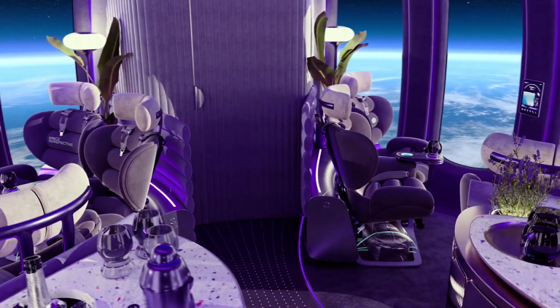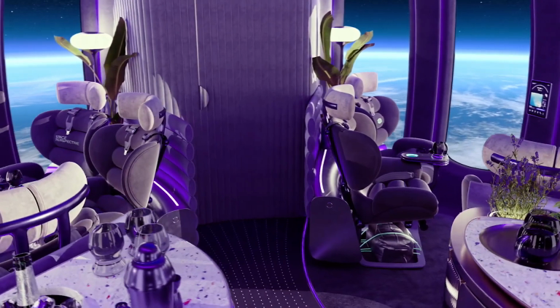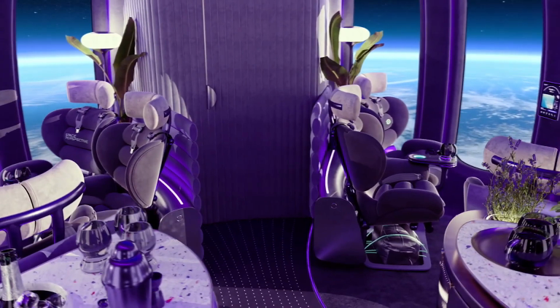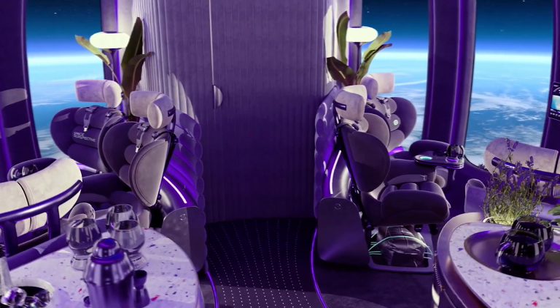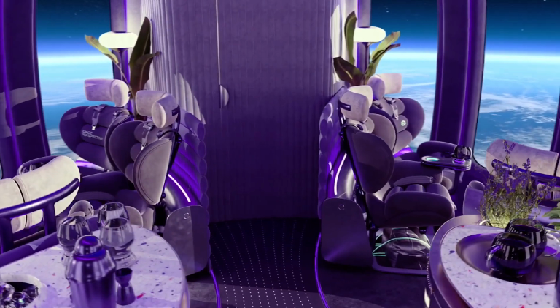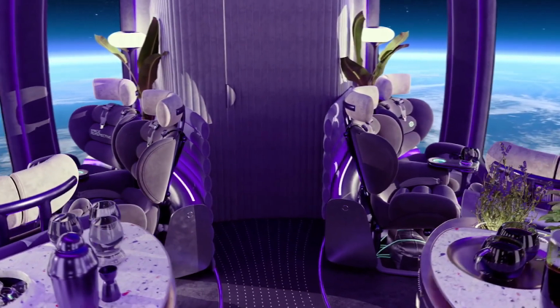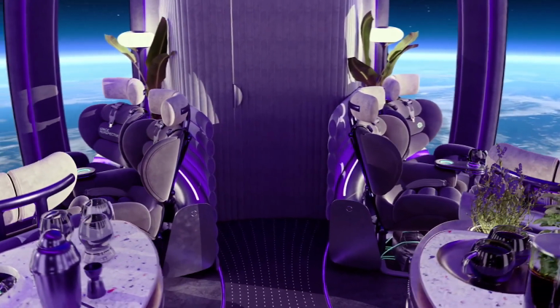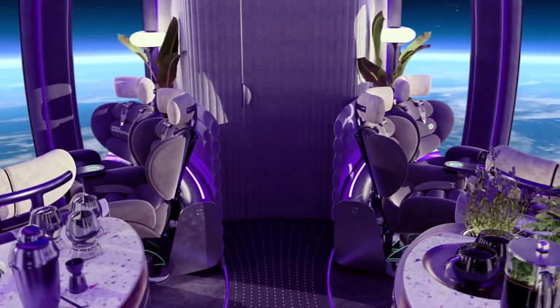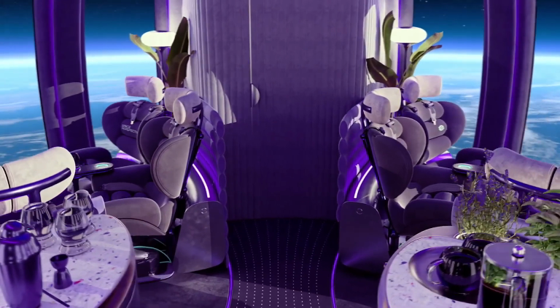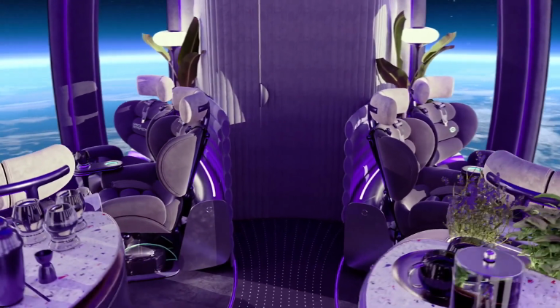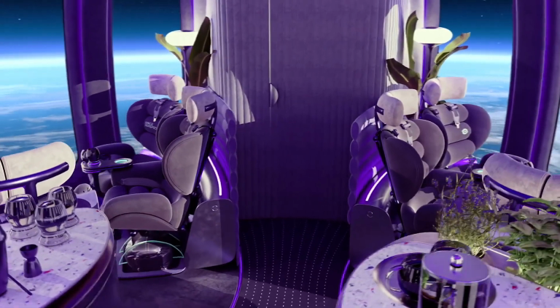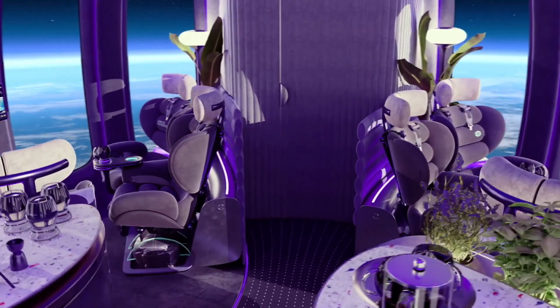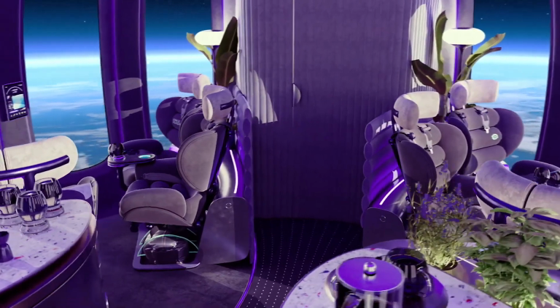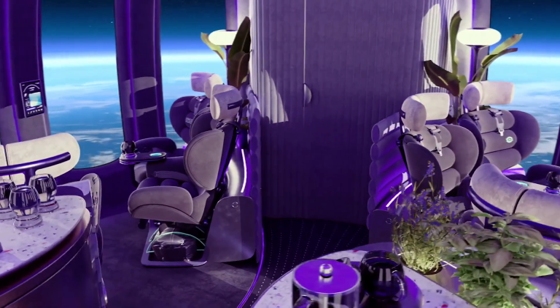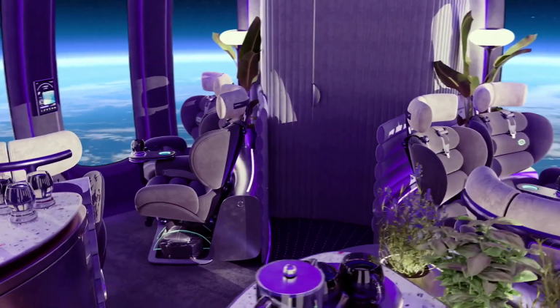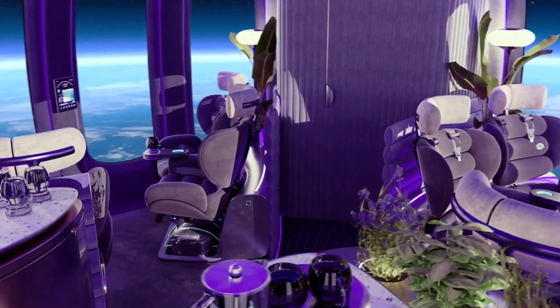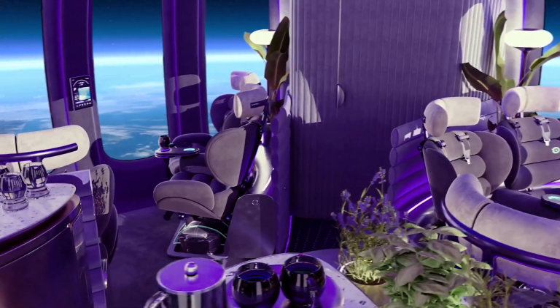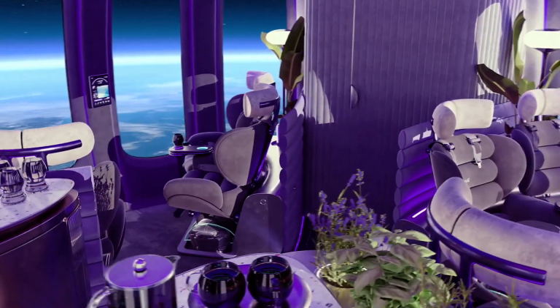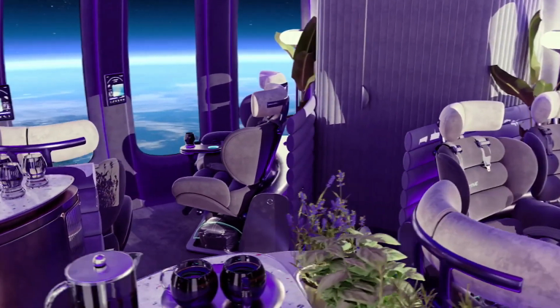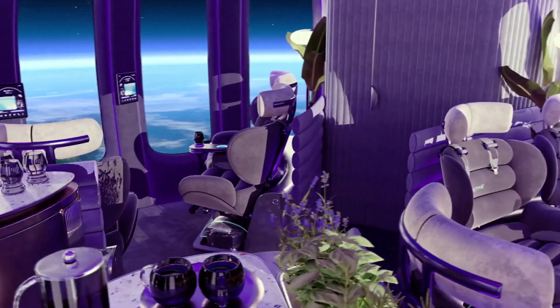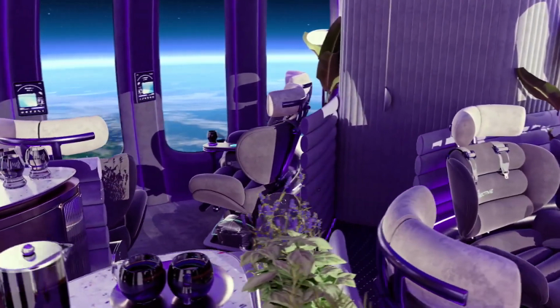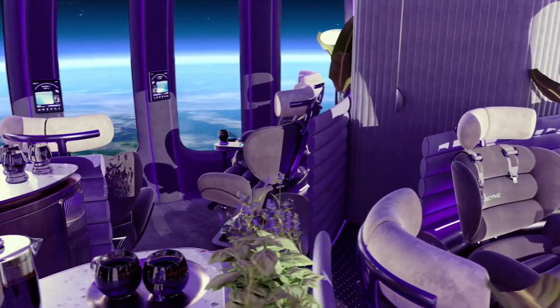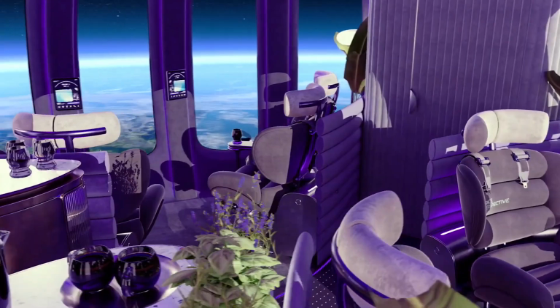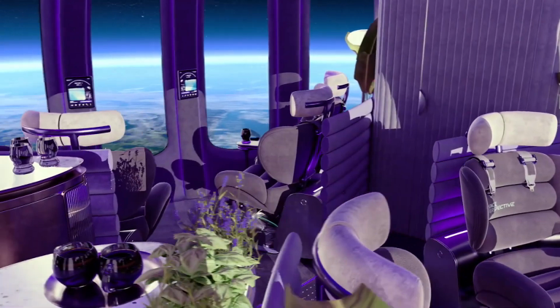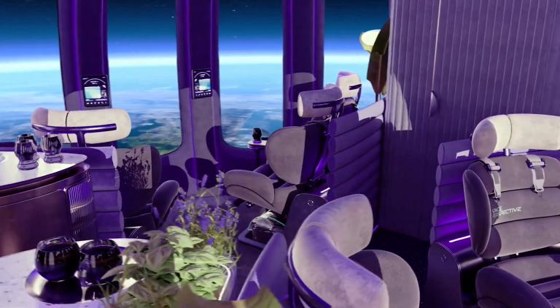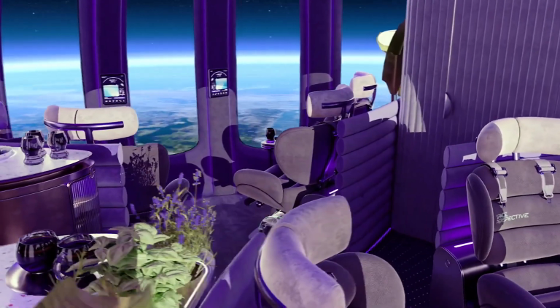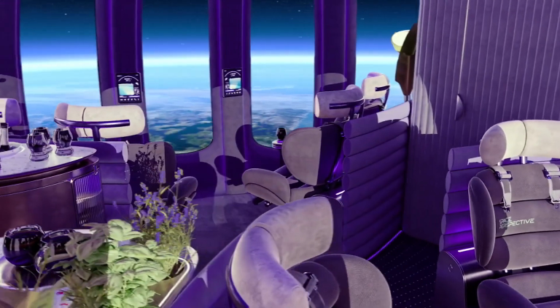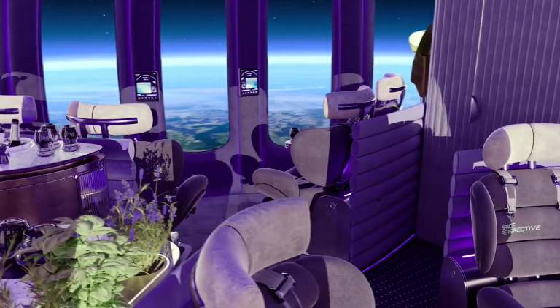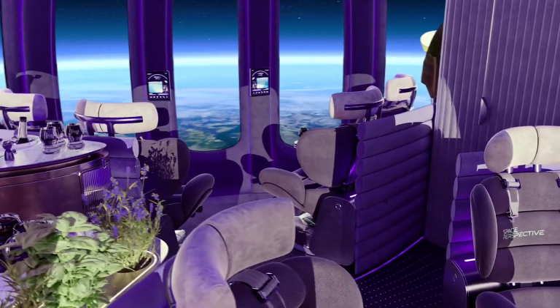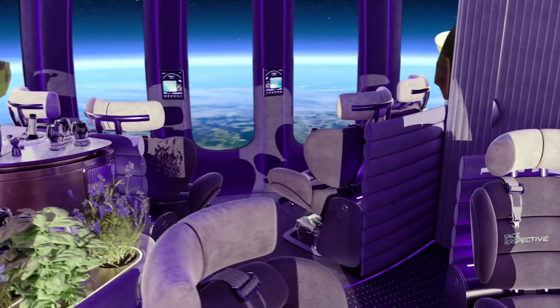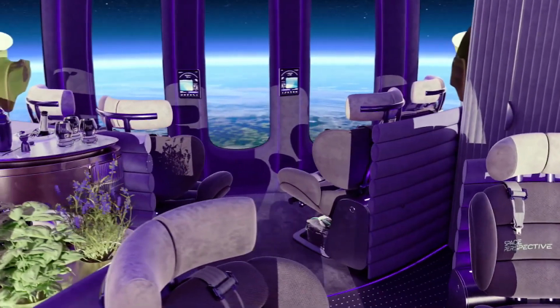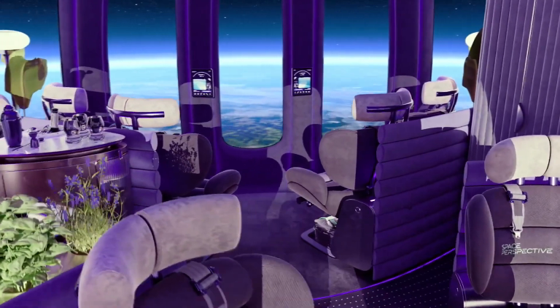With over 40 years of experience in human space balloon flights, the crew ensures a safe and unforgettable adventure.